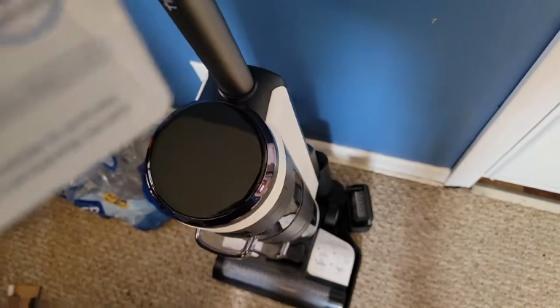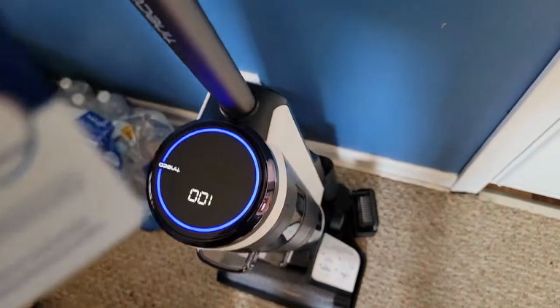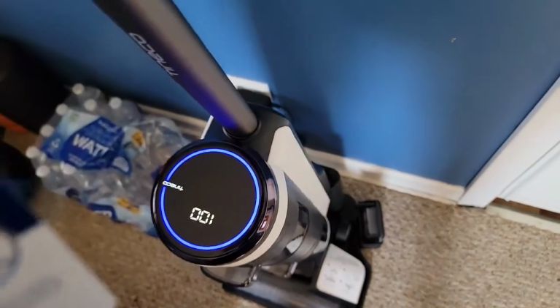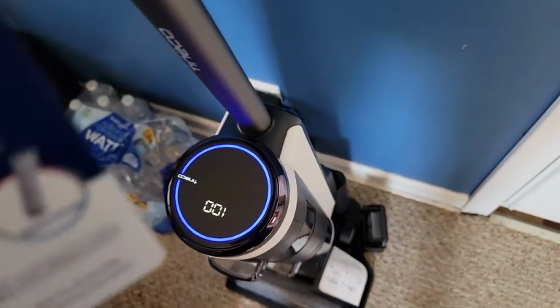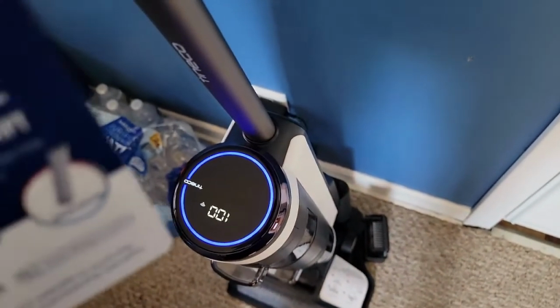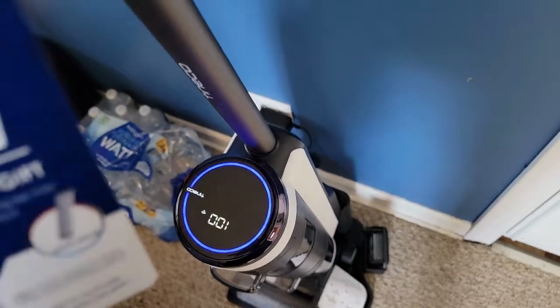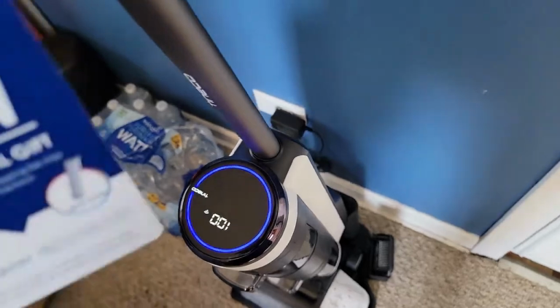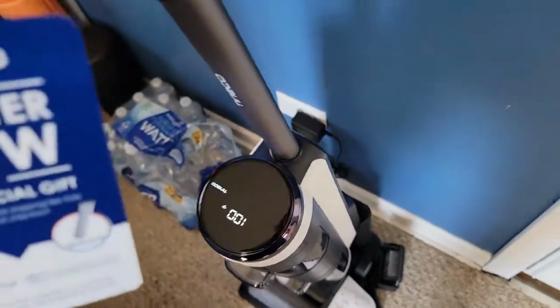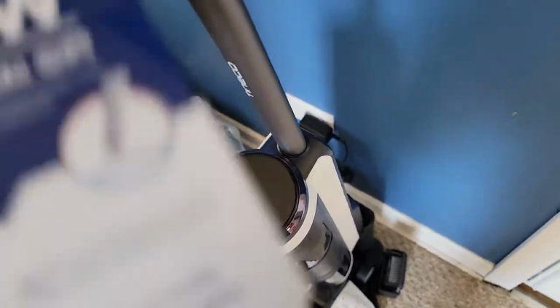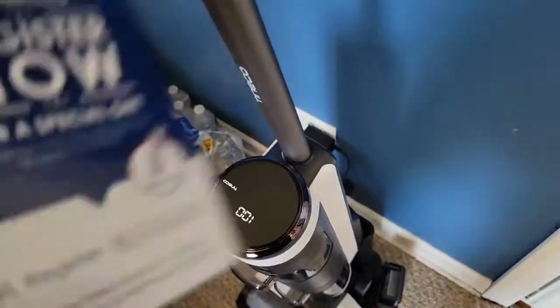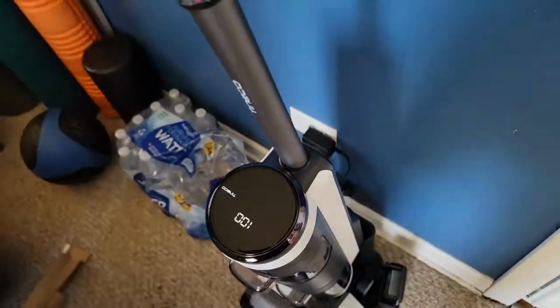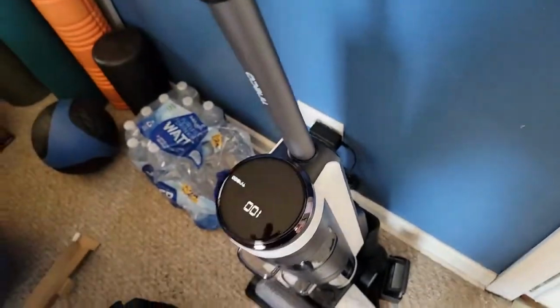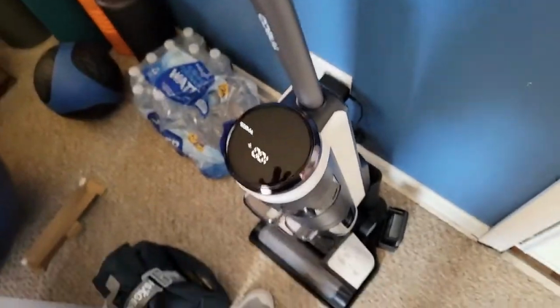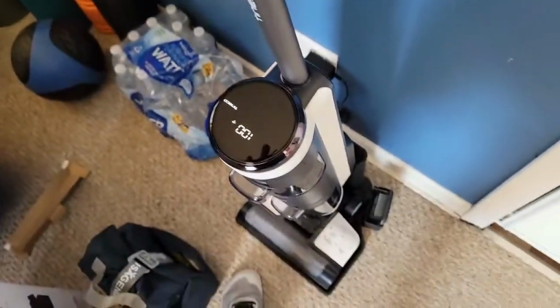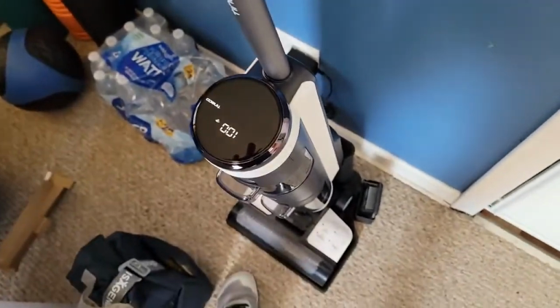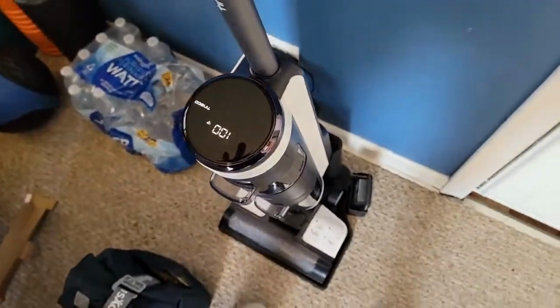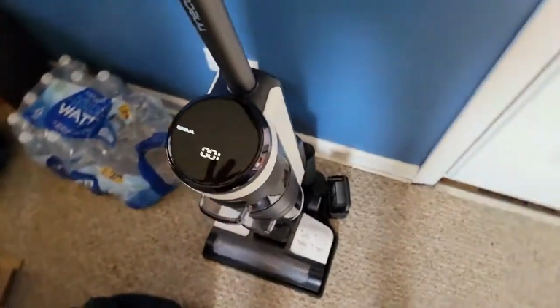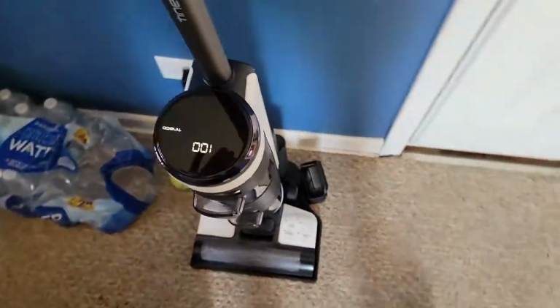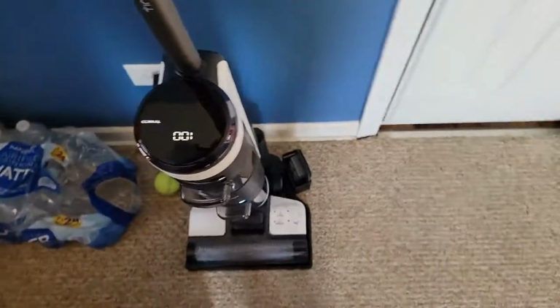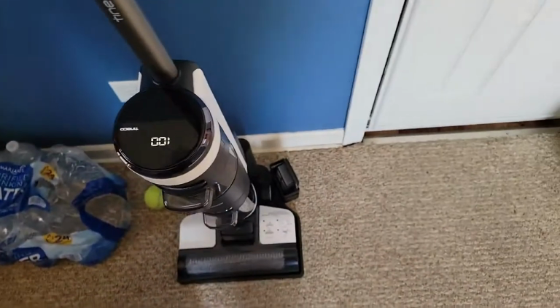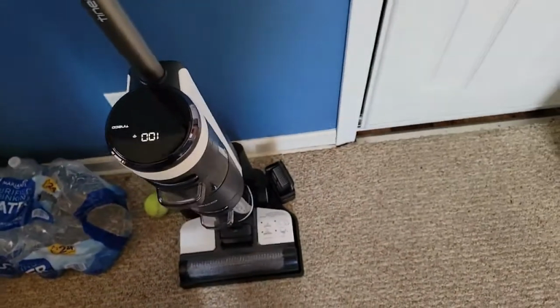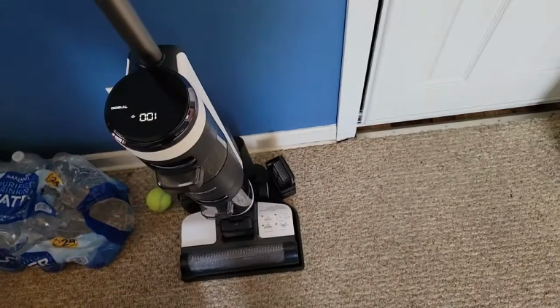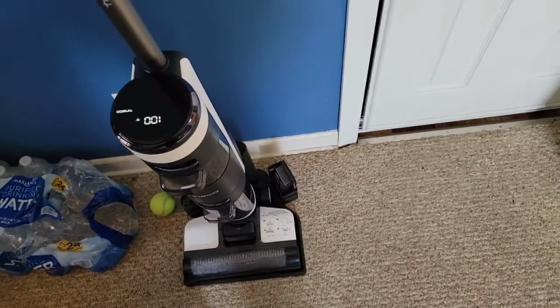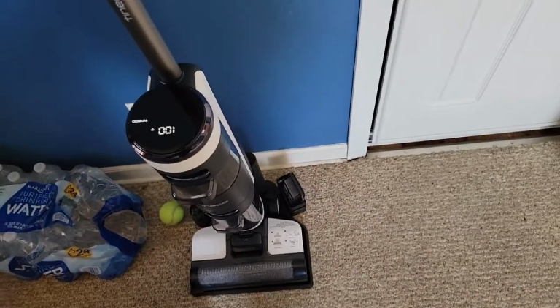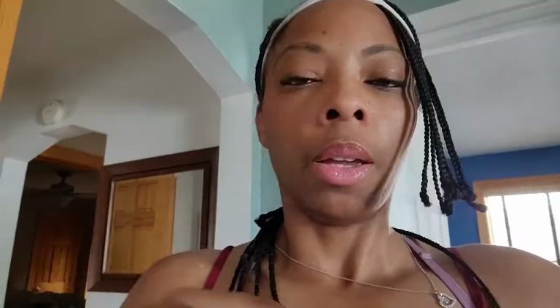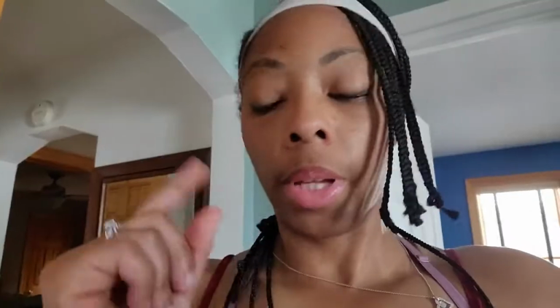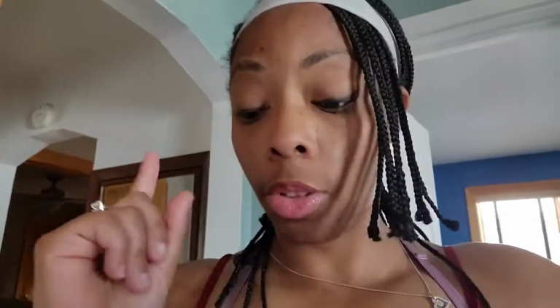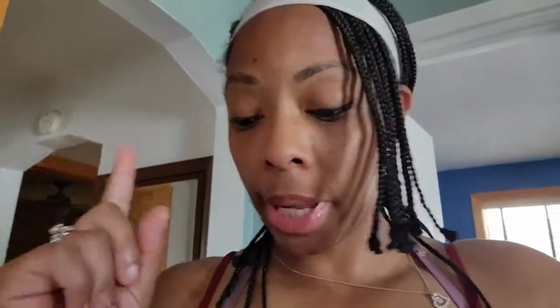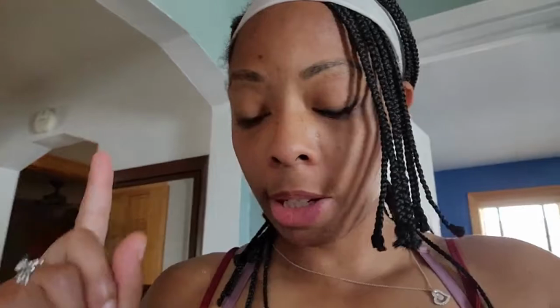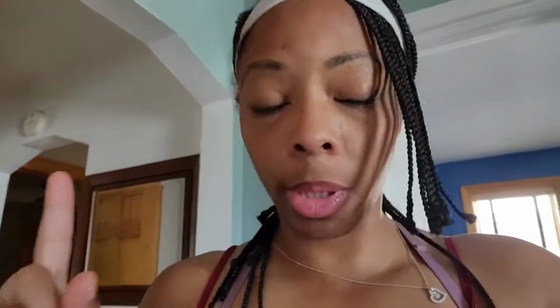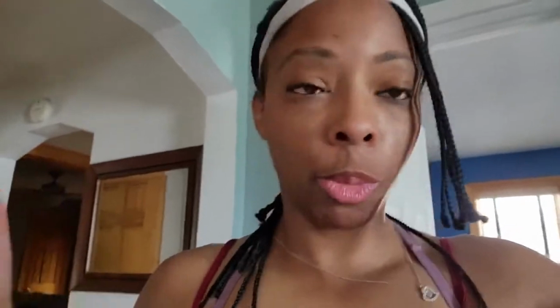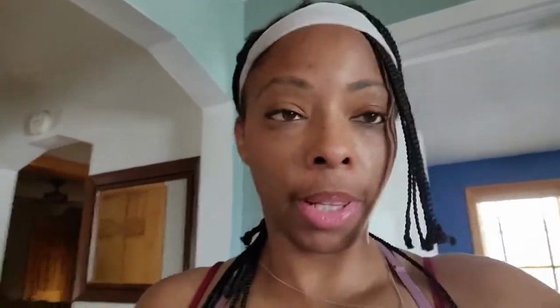It says 'Charging has commenced' — so it tells you when it's charging. Okay, backing up a little bit. I'm looking at the three modes again.